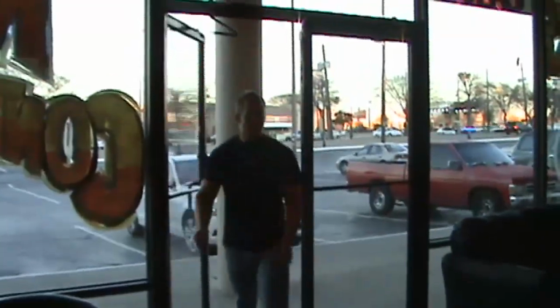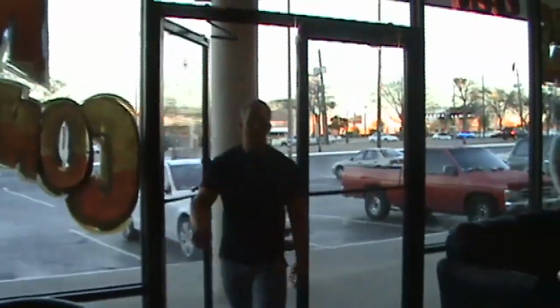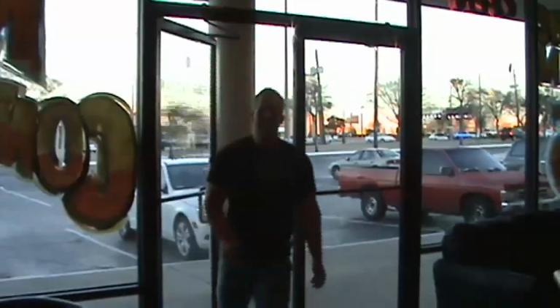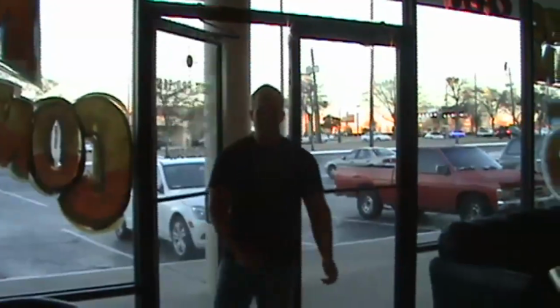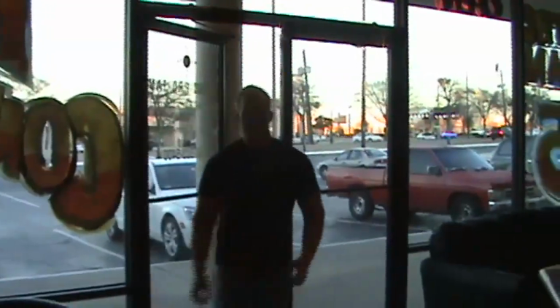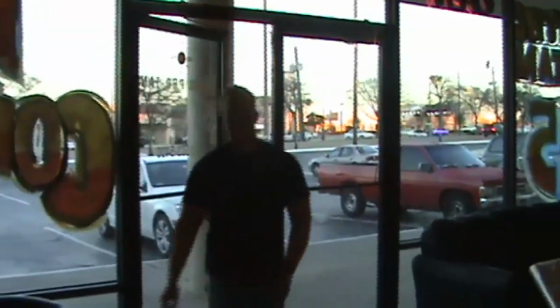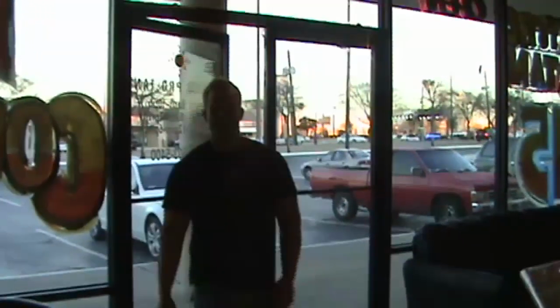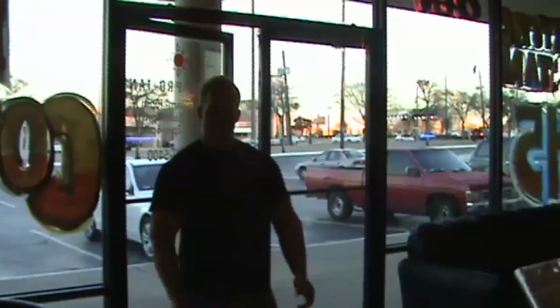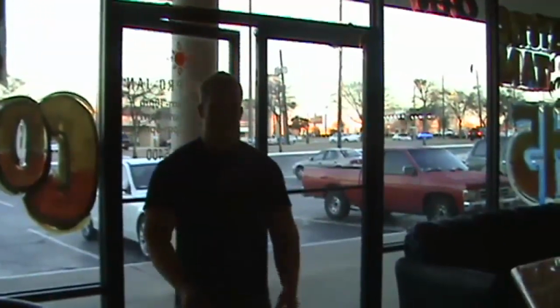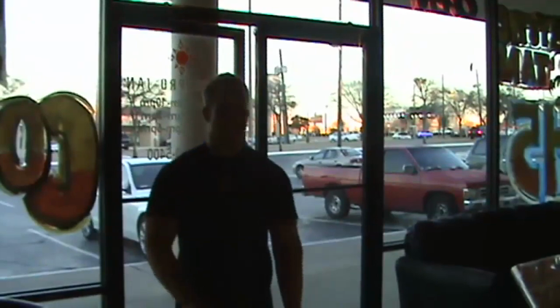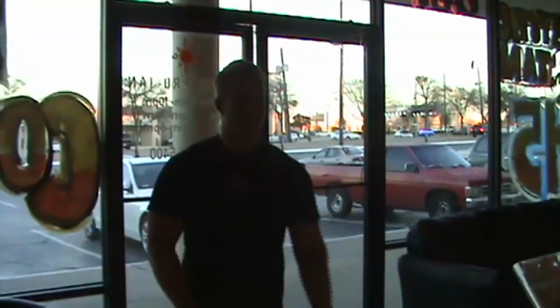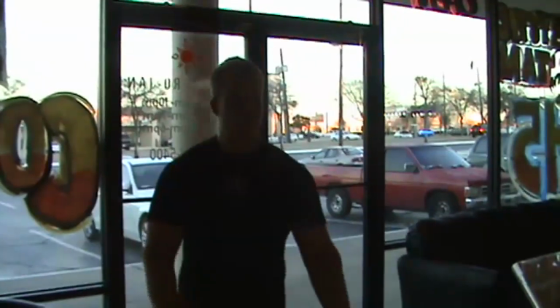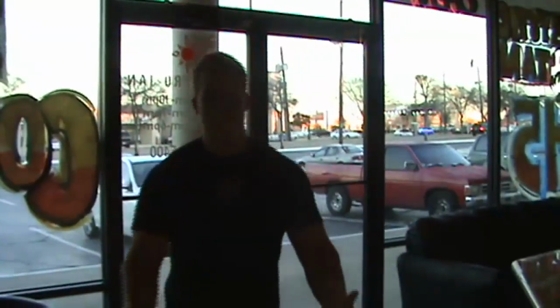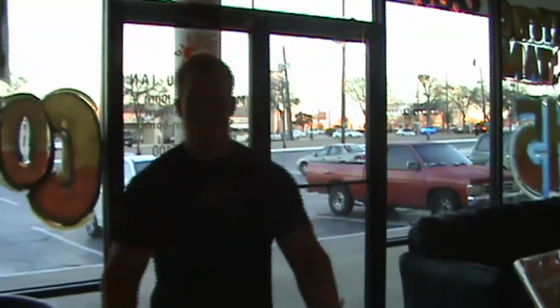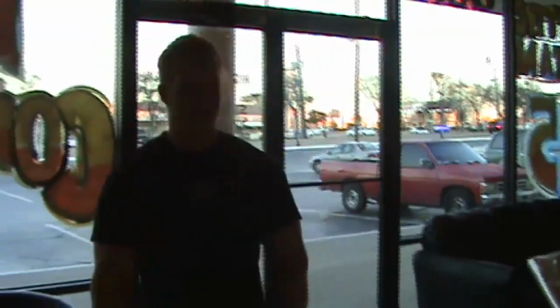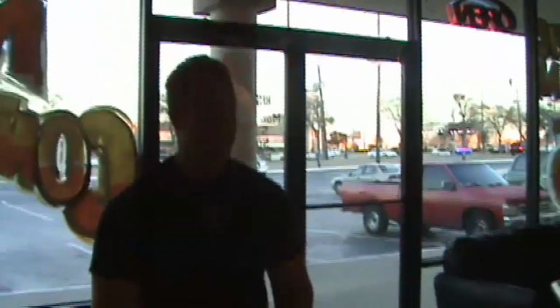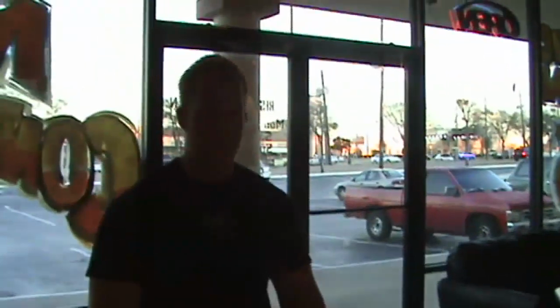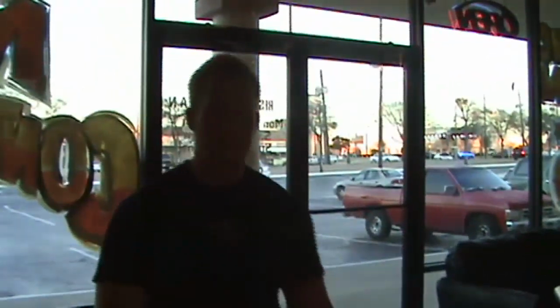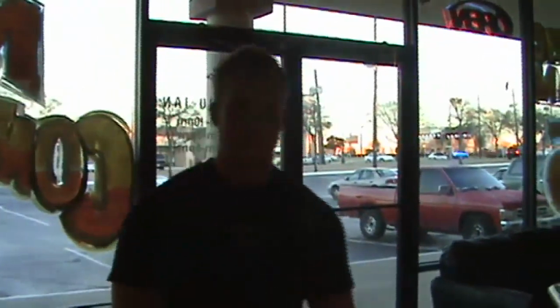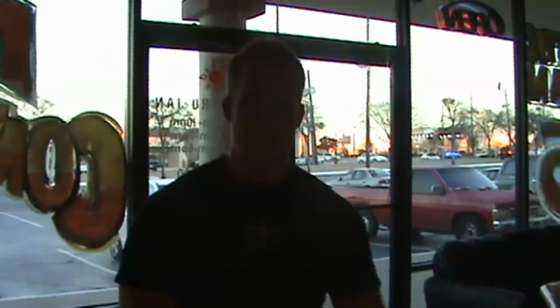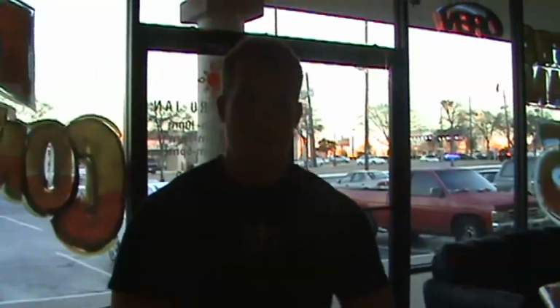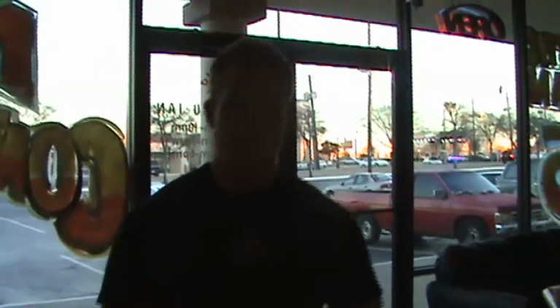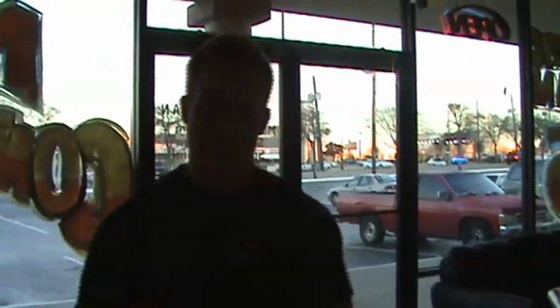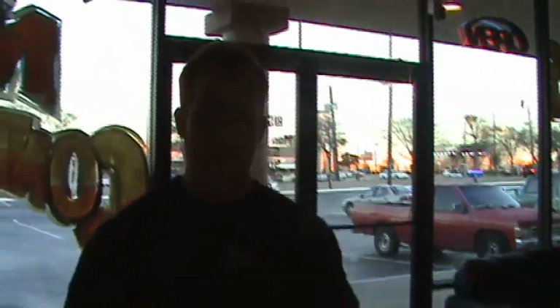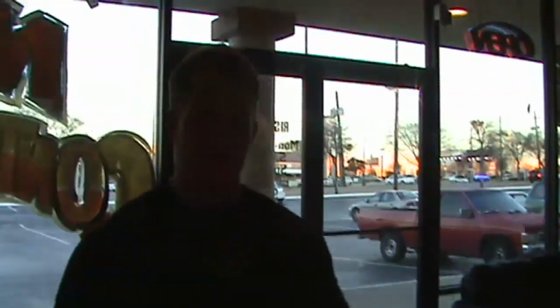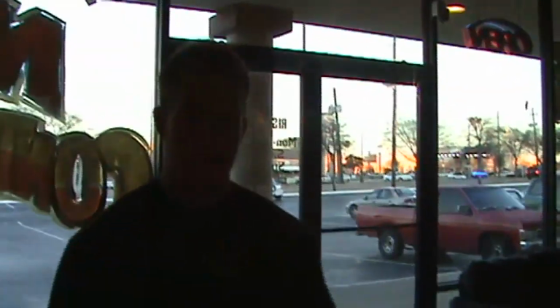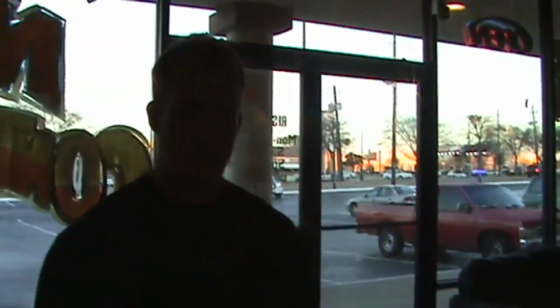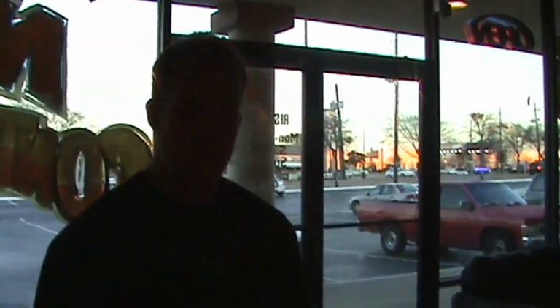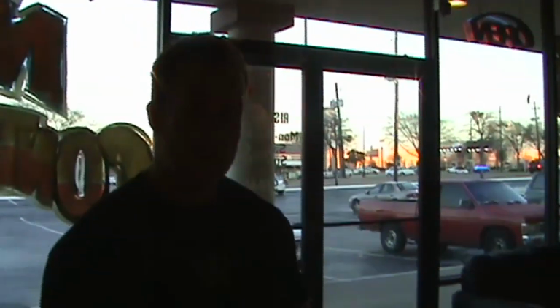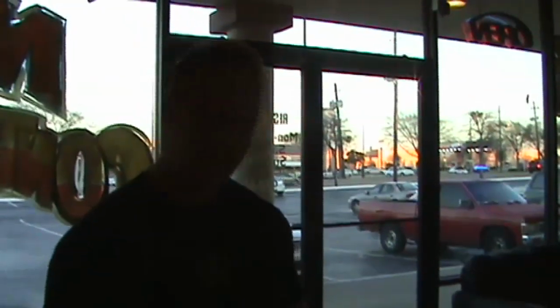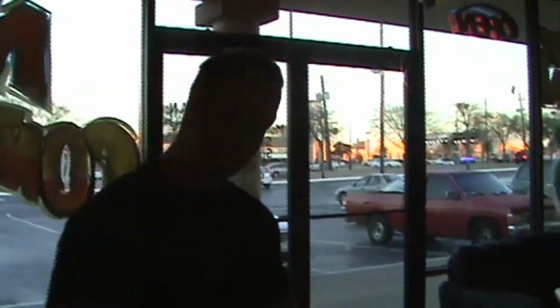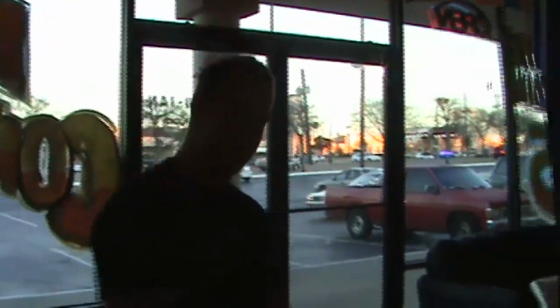Alright, here we are at Results Tanning. This is the store in front of our tanning salon. We'll show you around a little bit, so let's go this way.